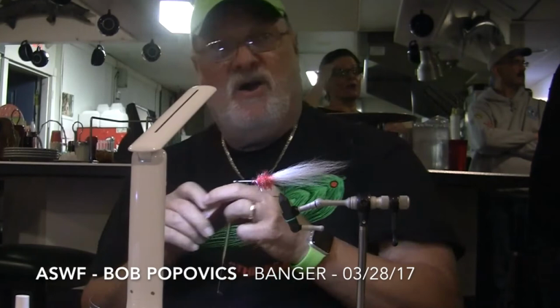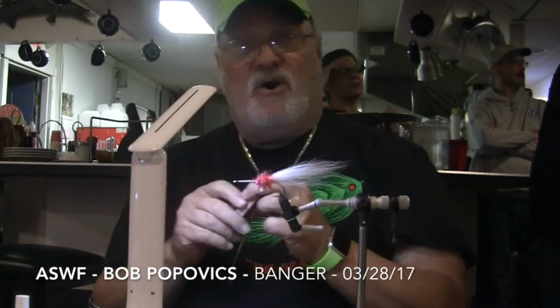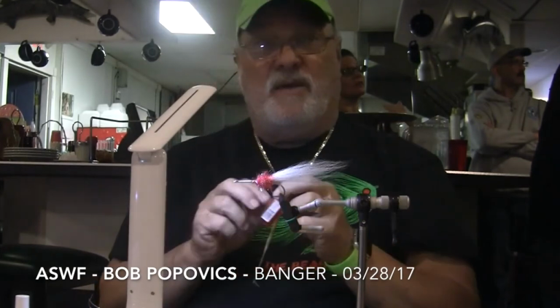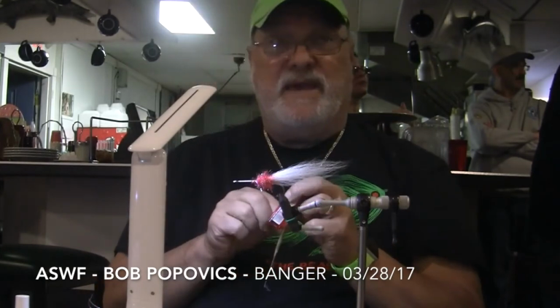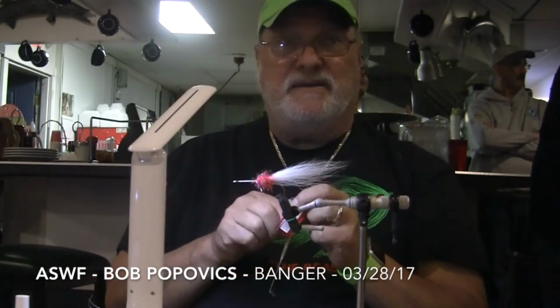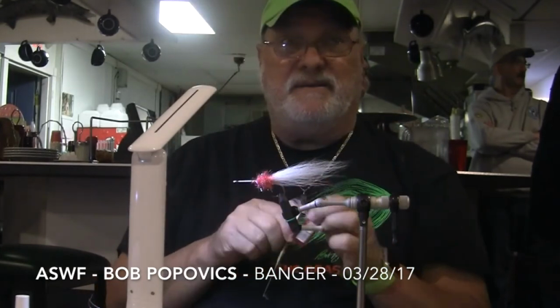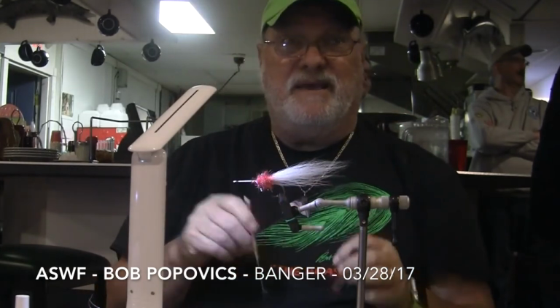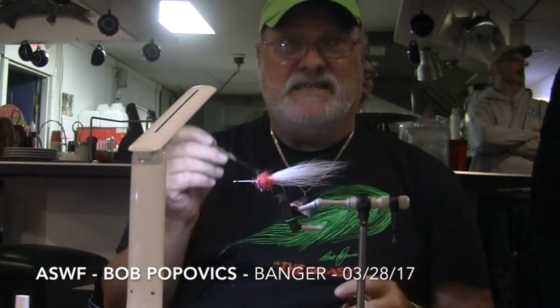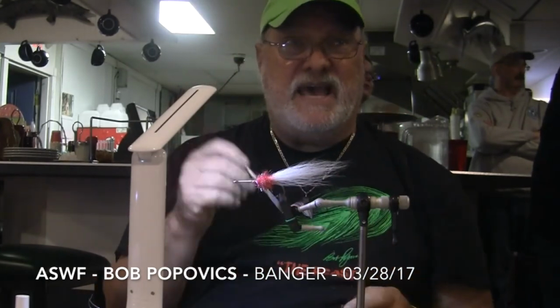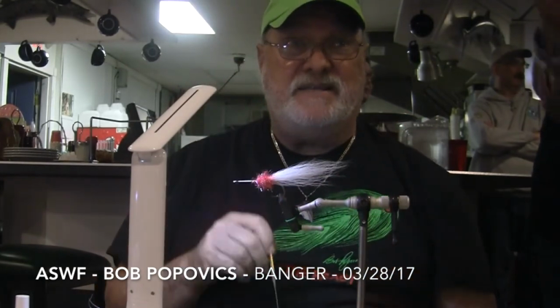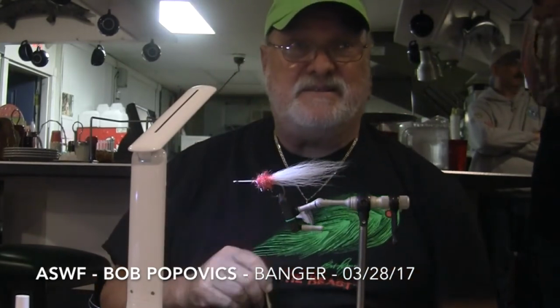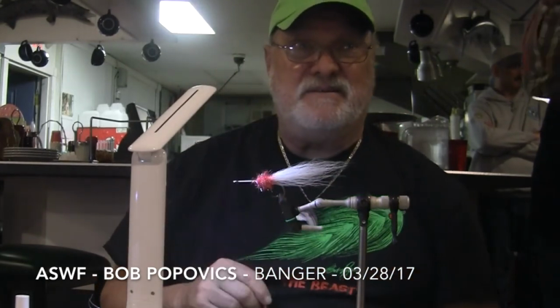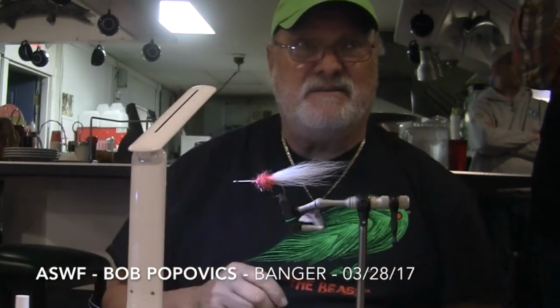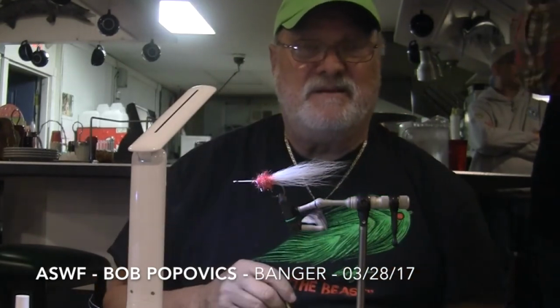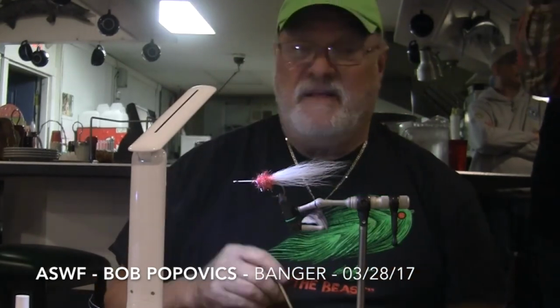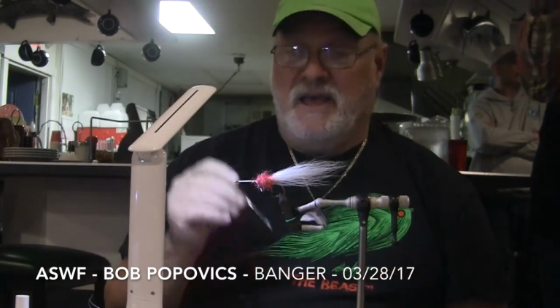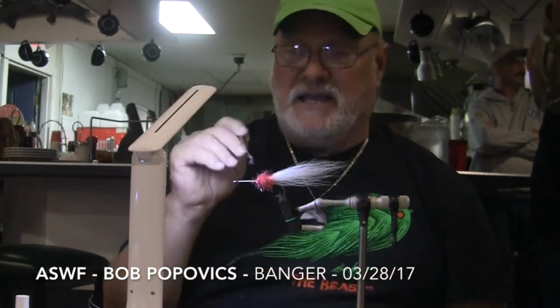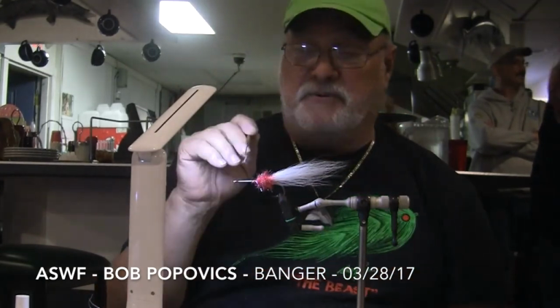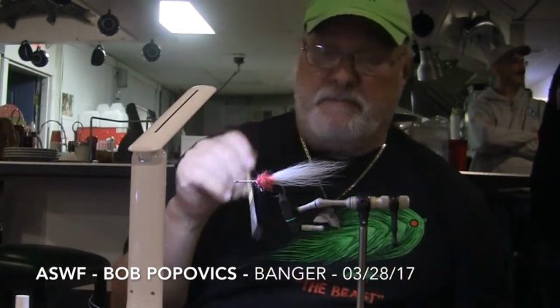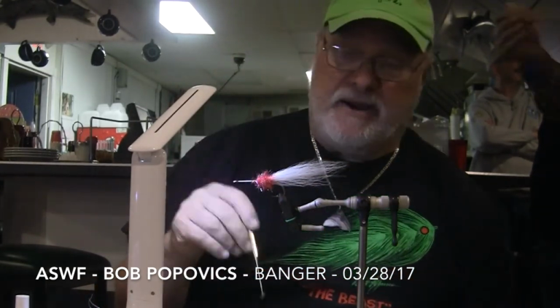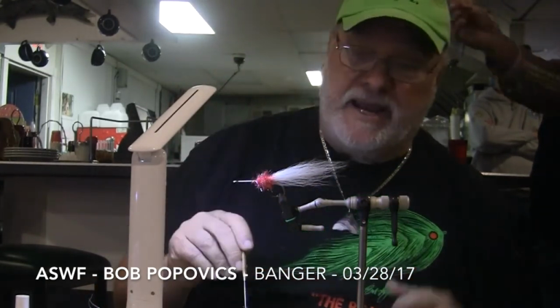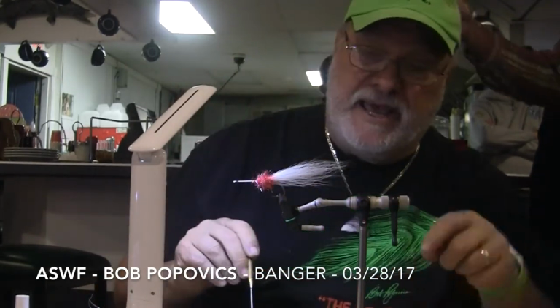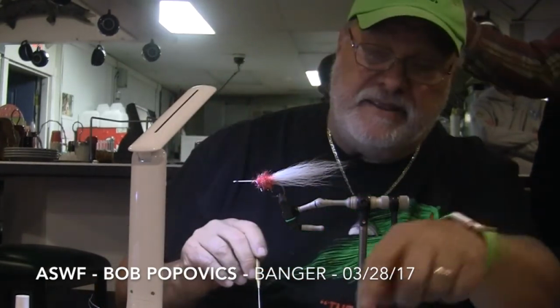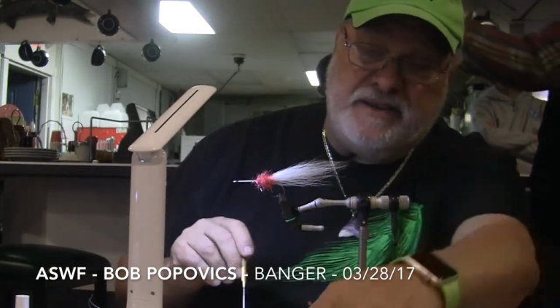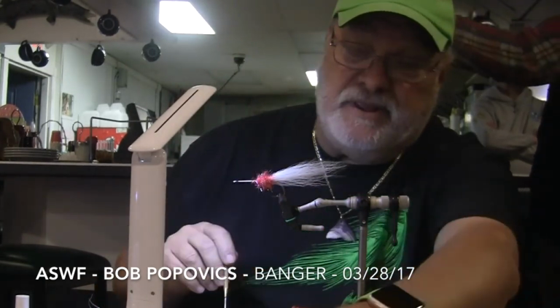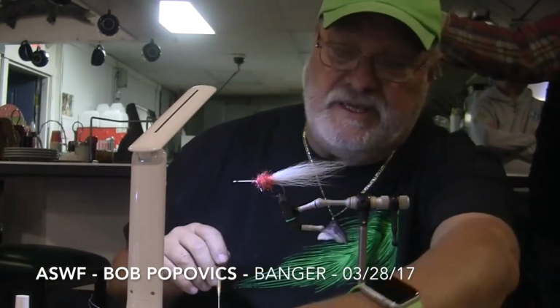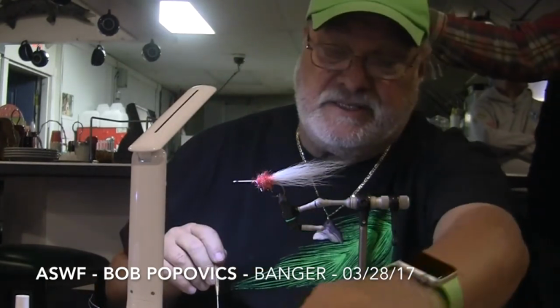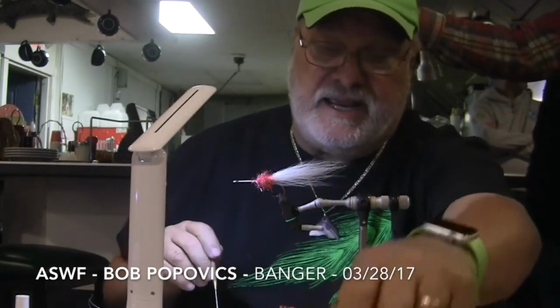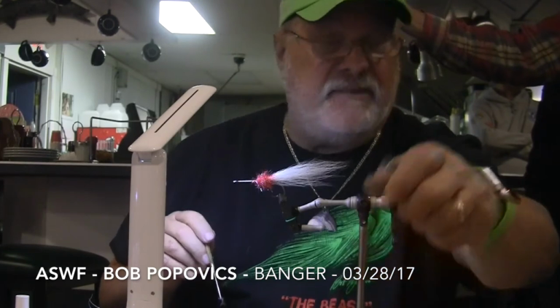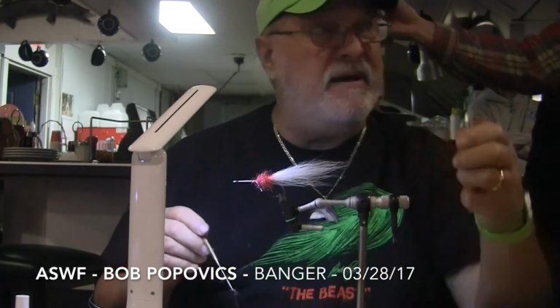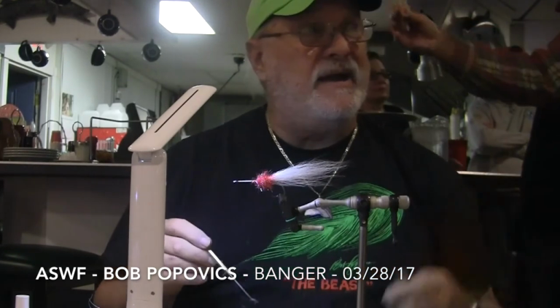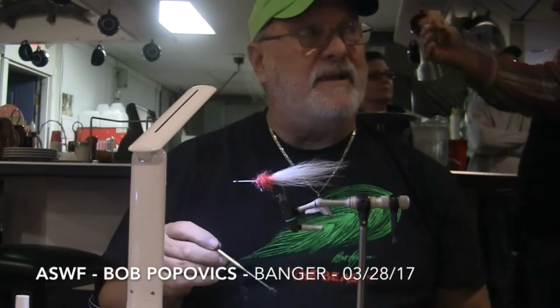All Bob makes is the heads — you can put a banger head on any fly and you've got it.